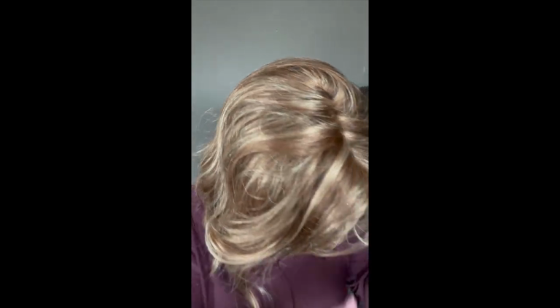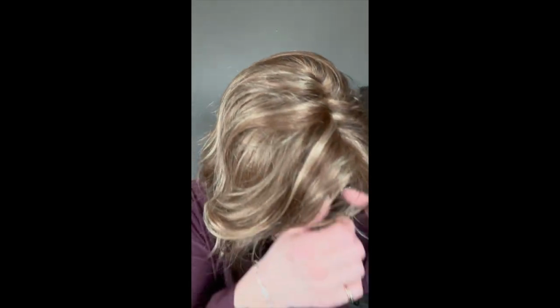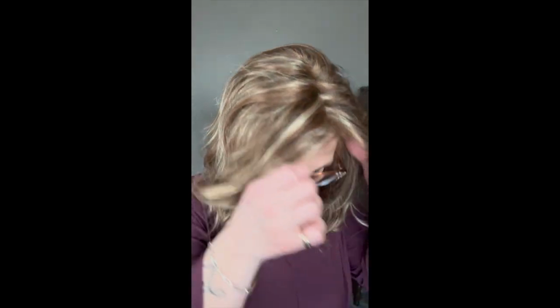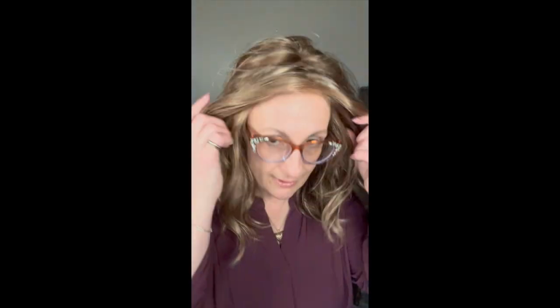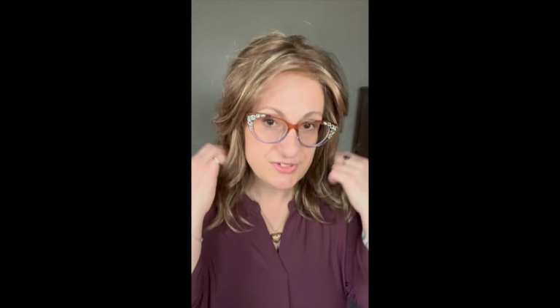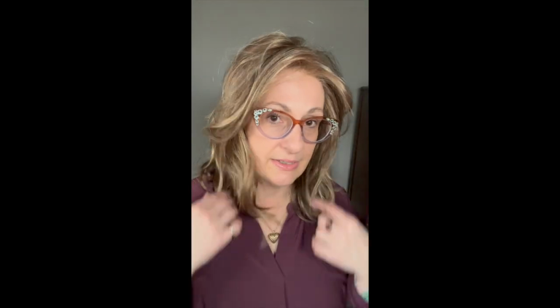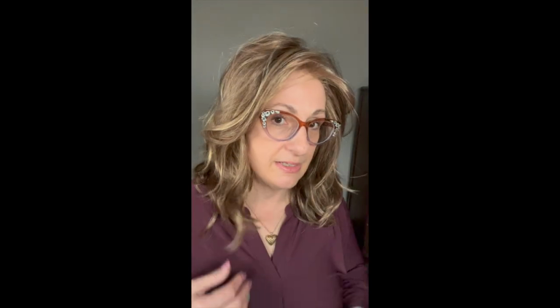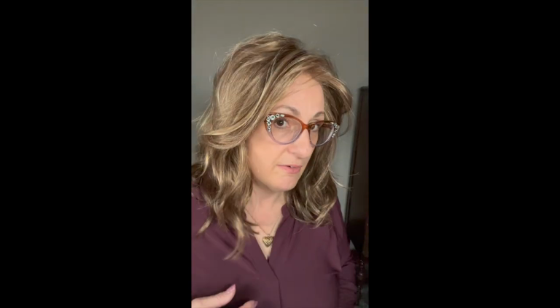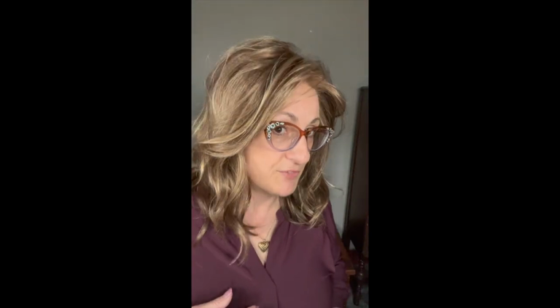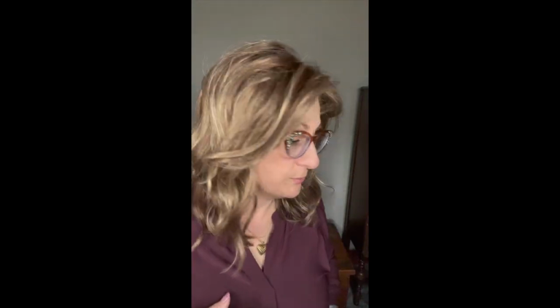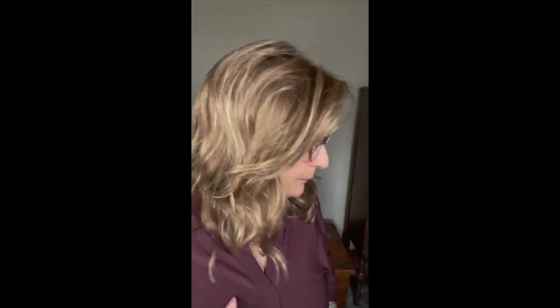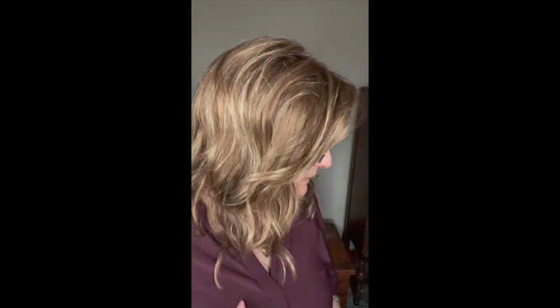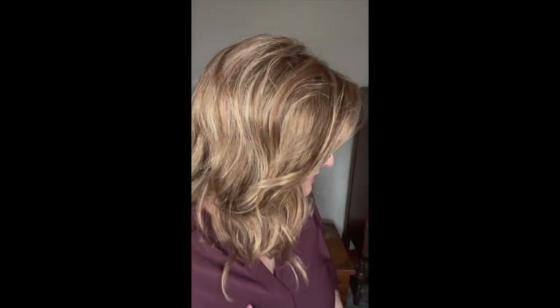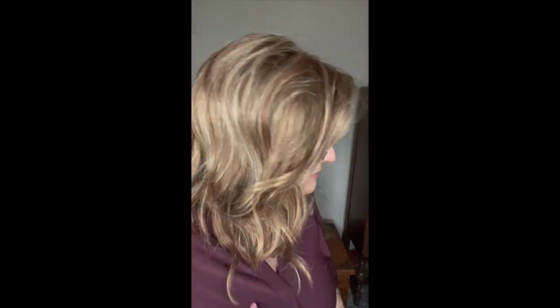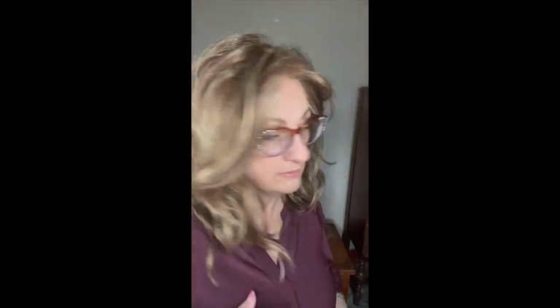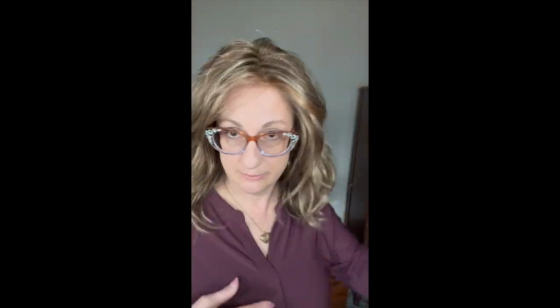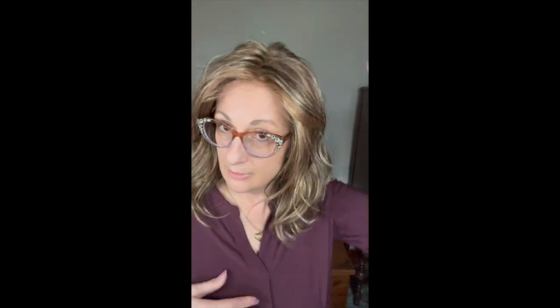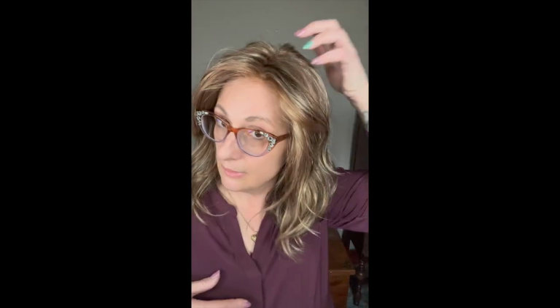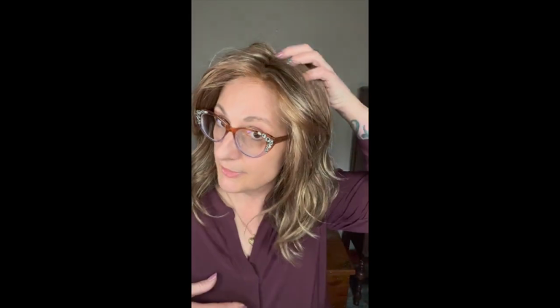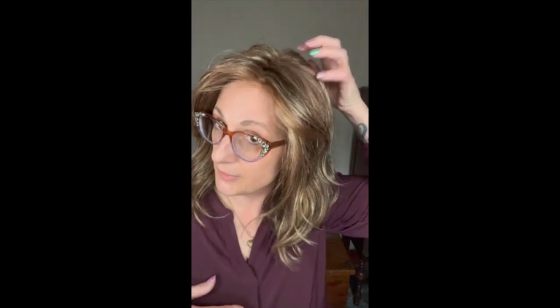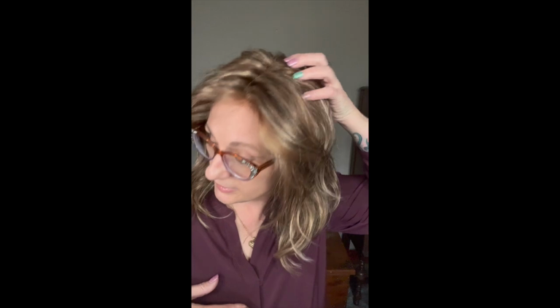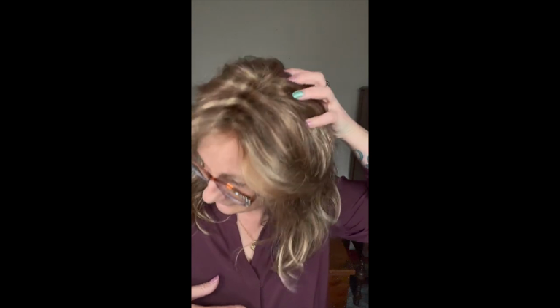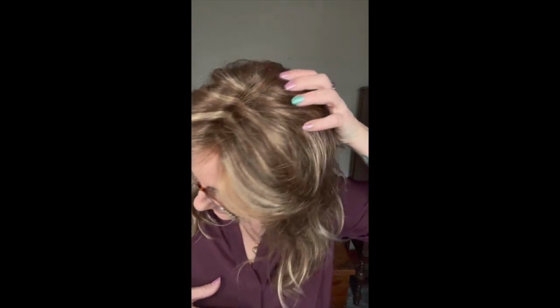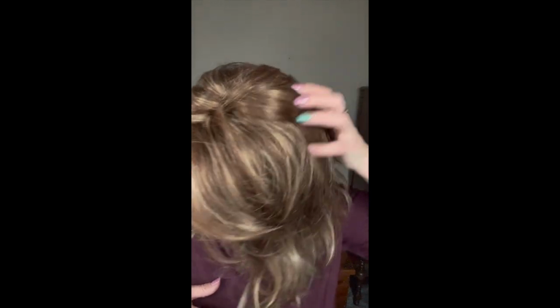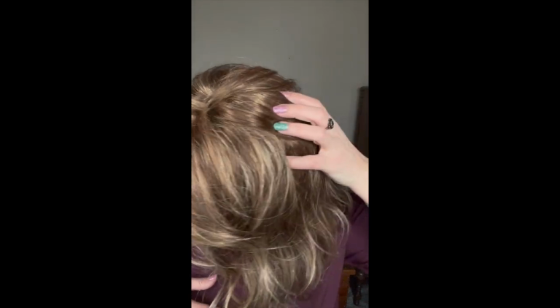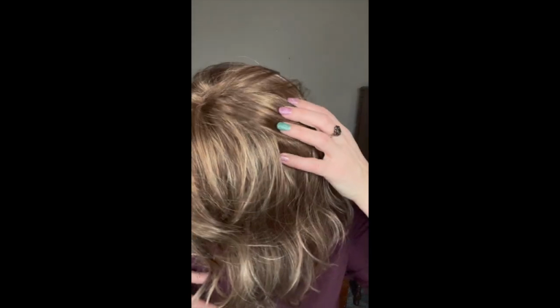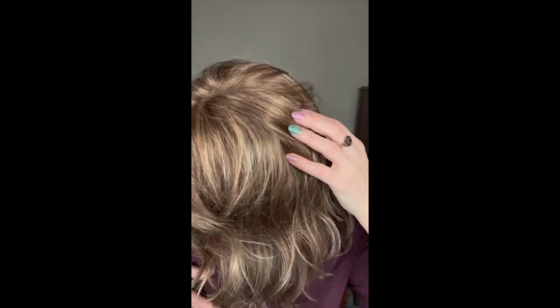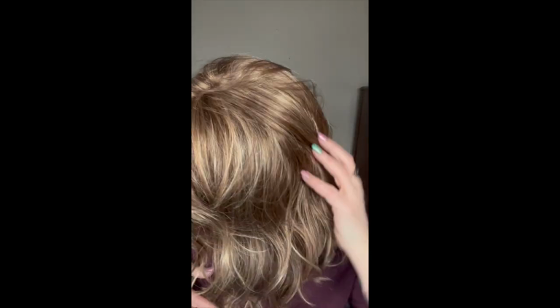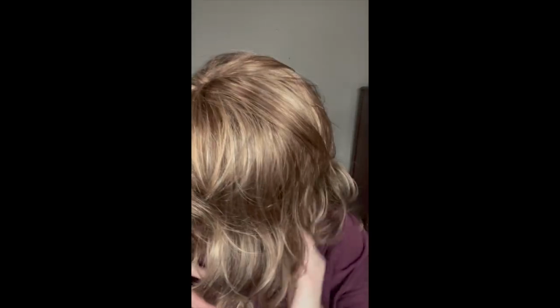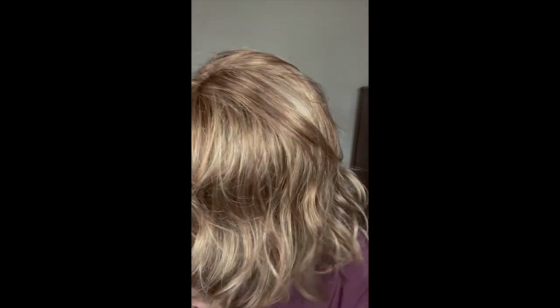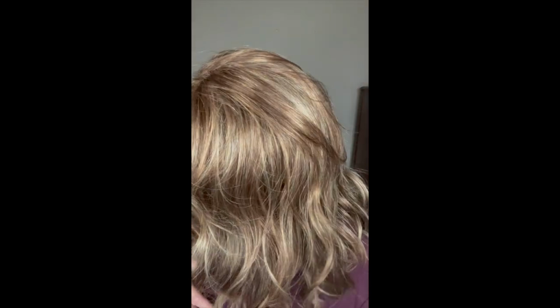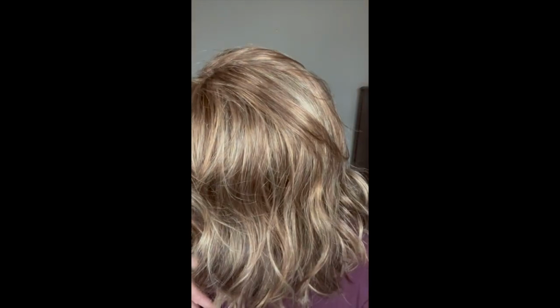I don't see any visible permatease, which is why I'm giving you a look at it on the top.